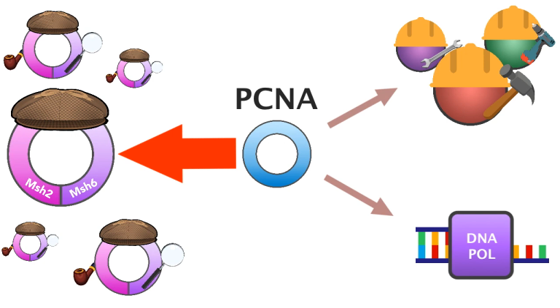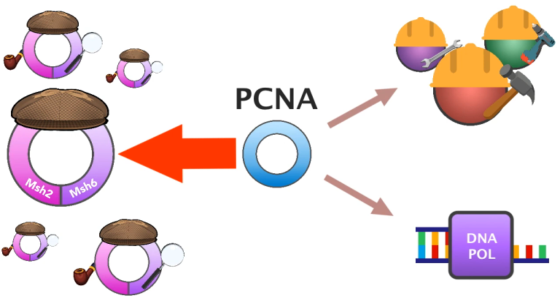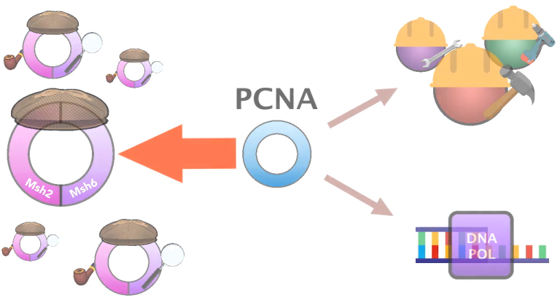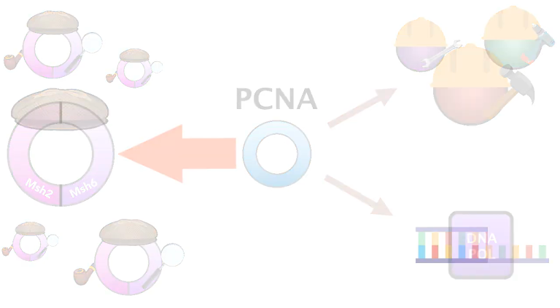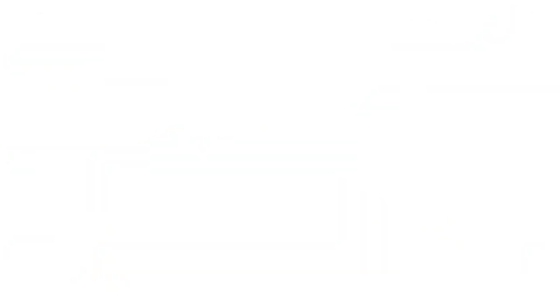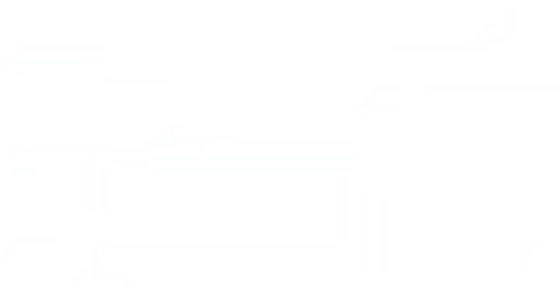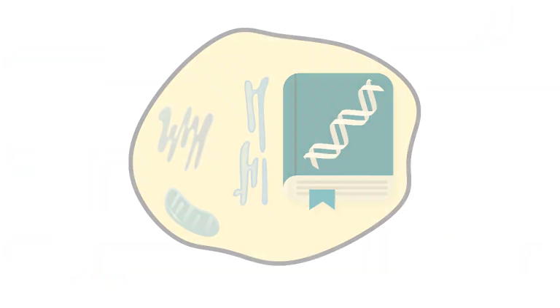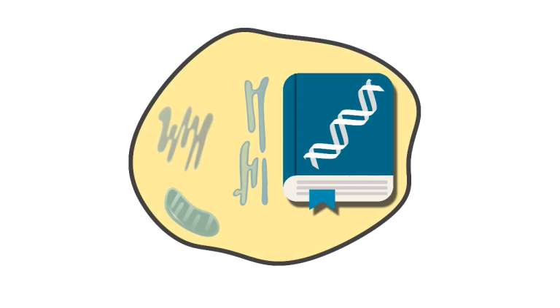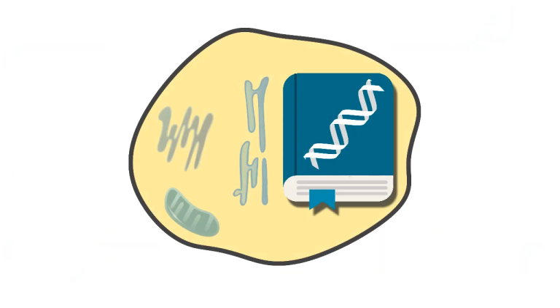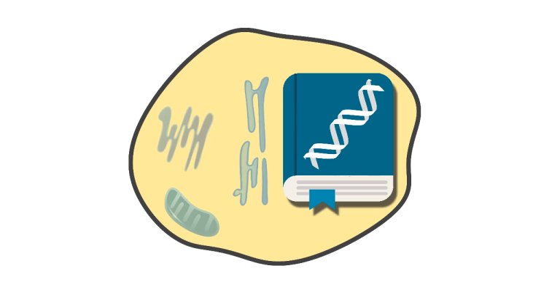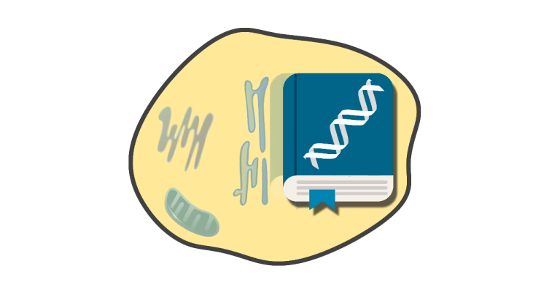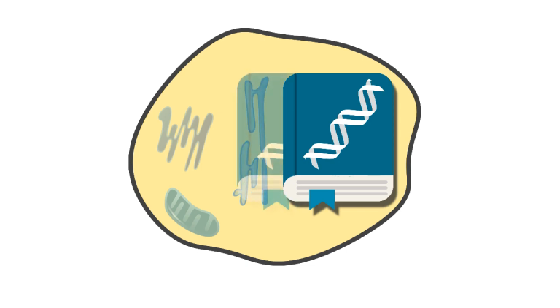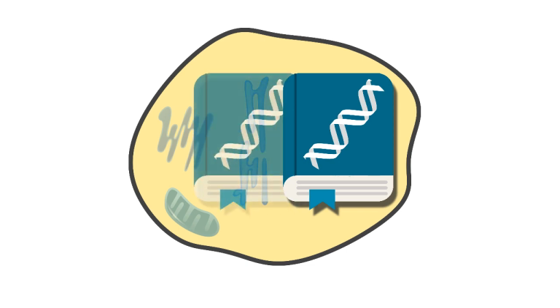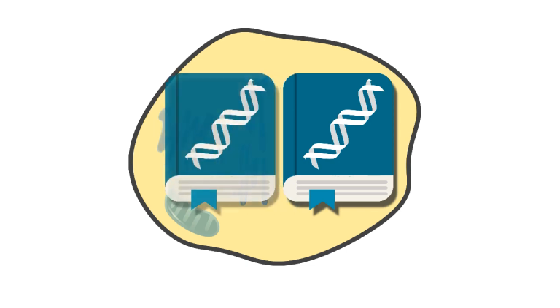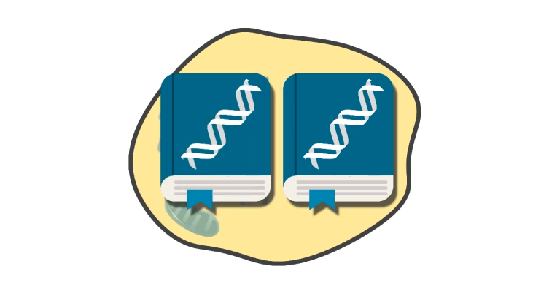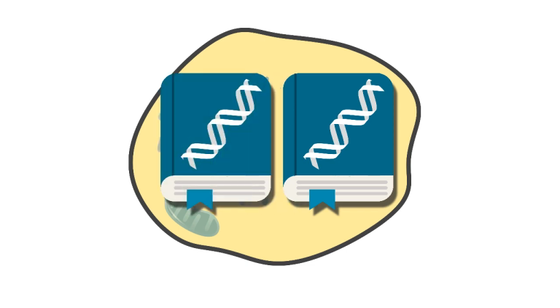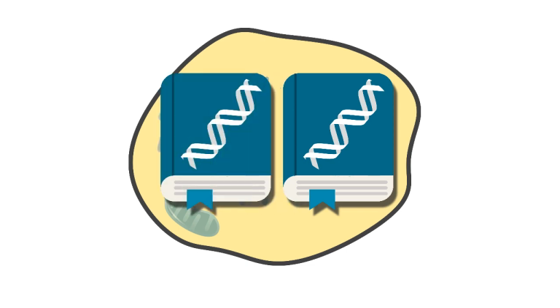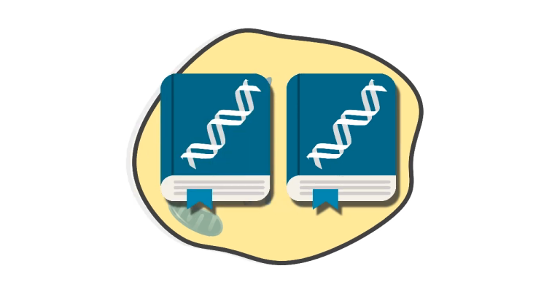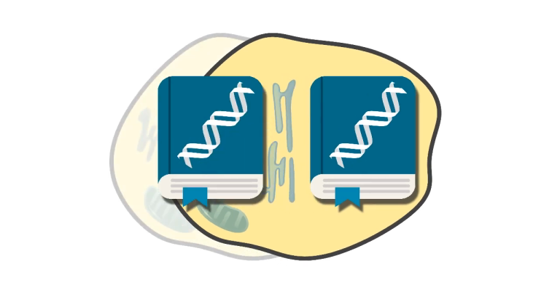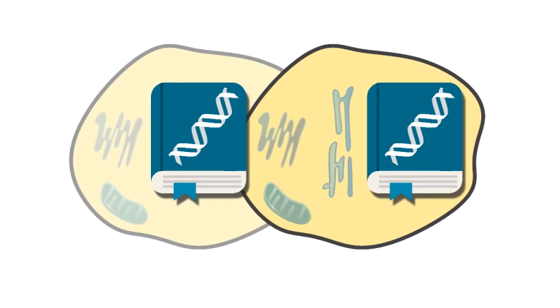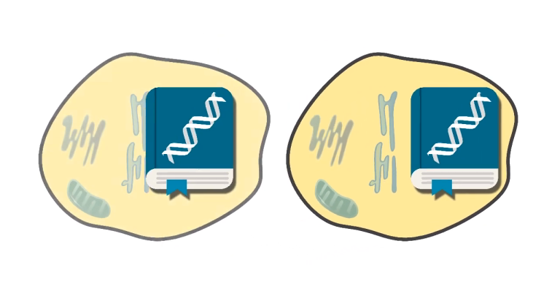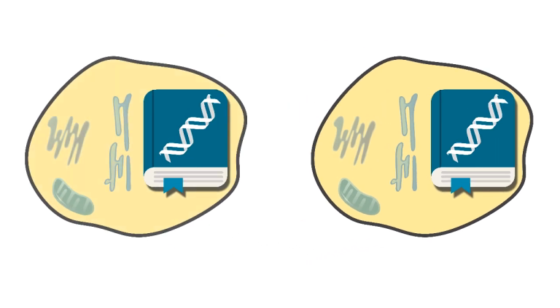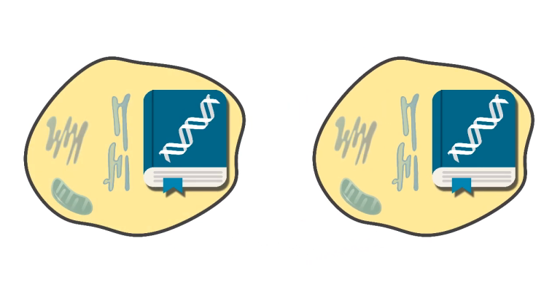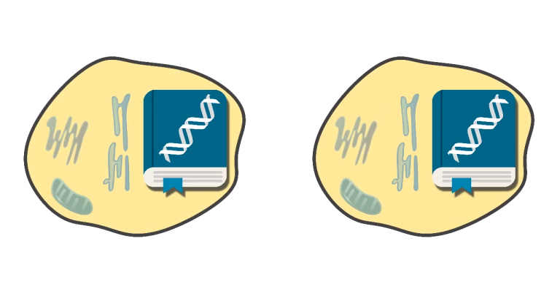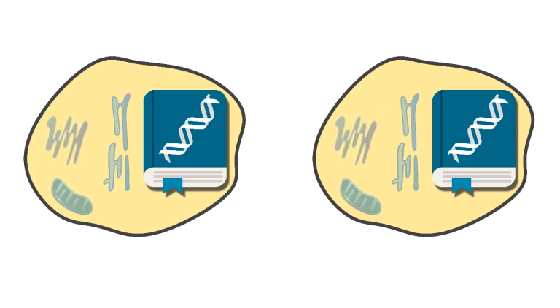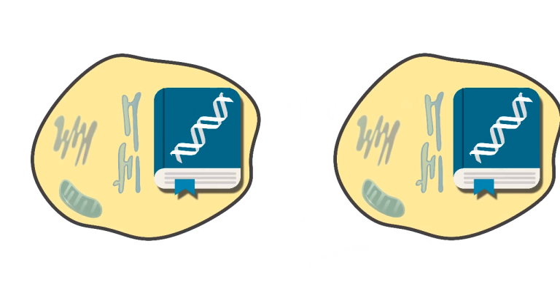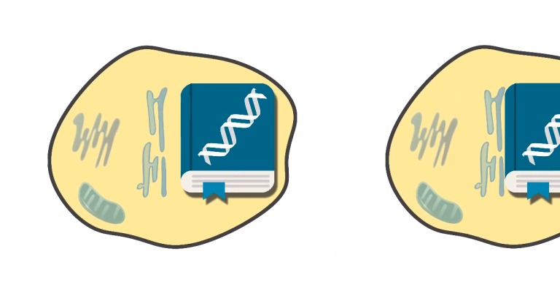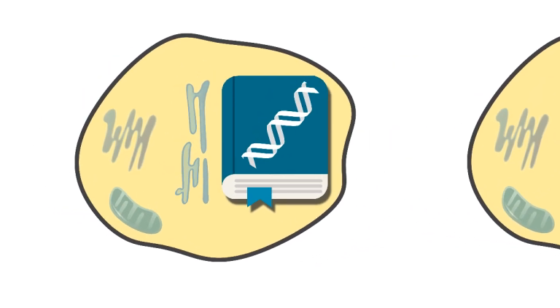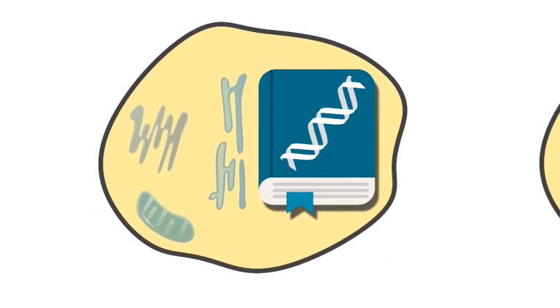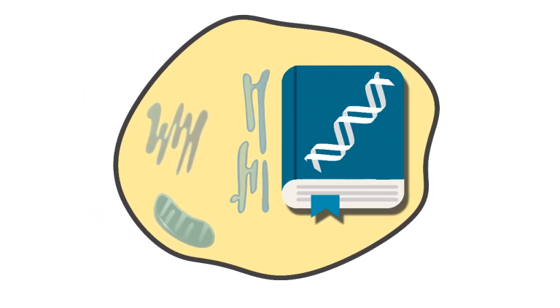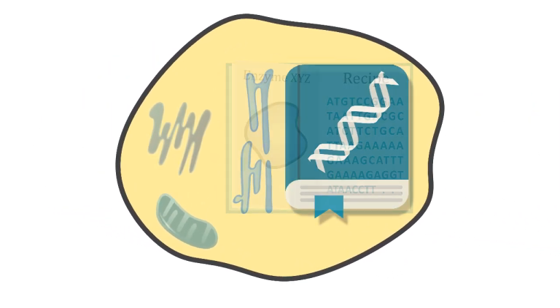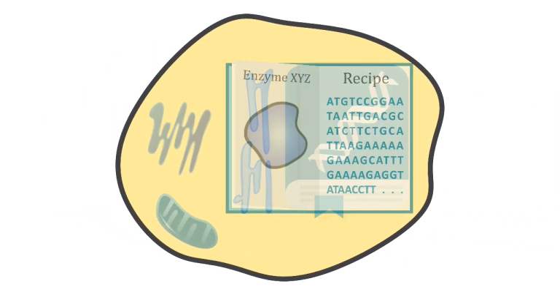So too much of a good thing really can be a bad thing. Here's to hoping that our cells don't overdo it with their MMR proteins, so that they can be careful with their cookbook copying job and do it right.